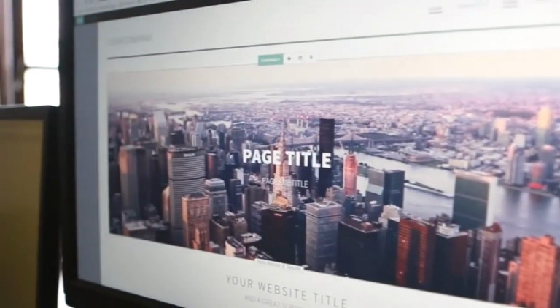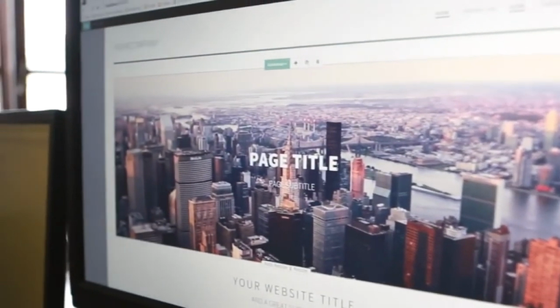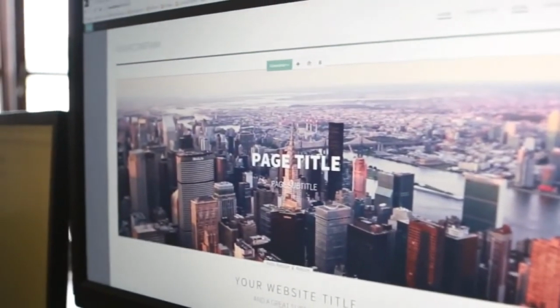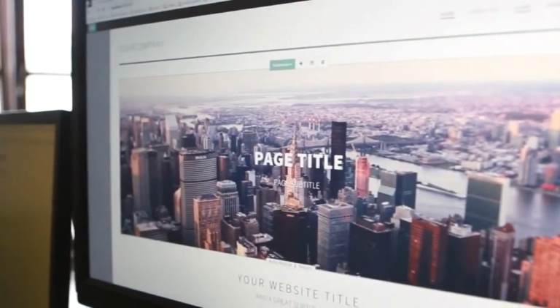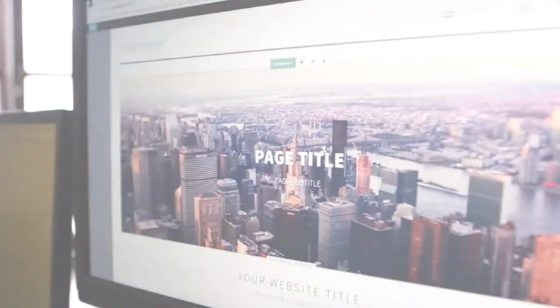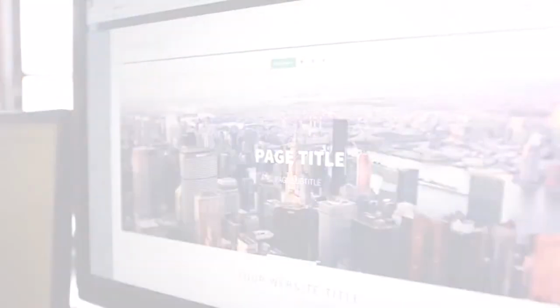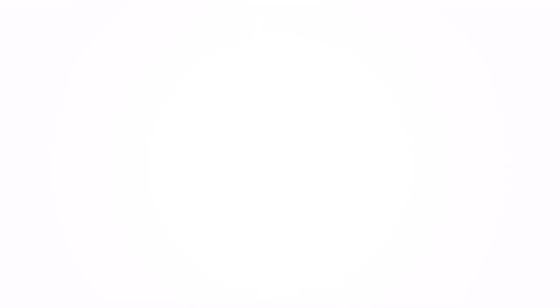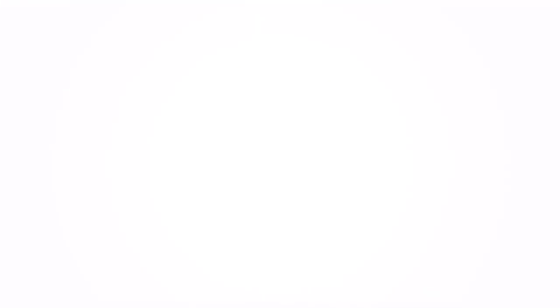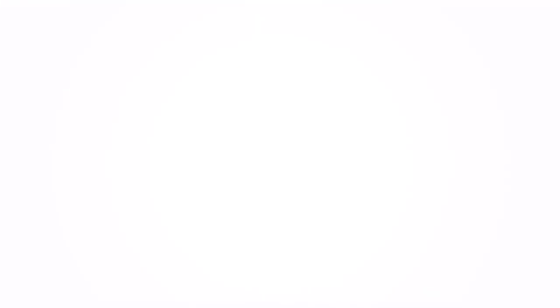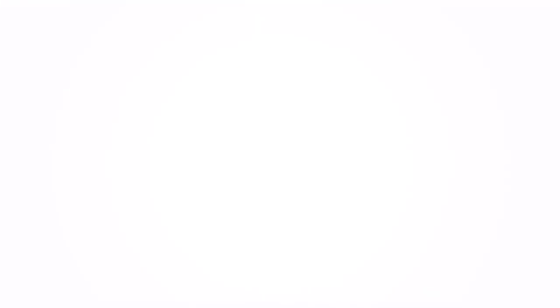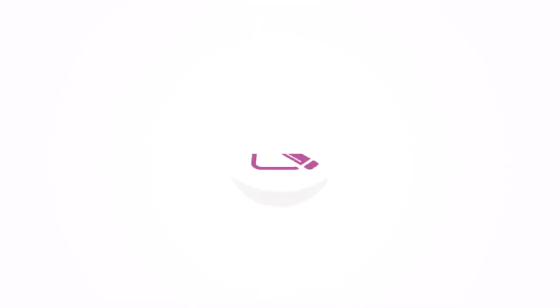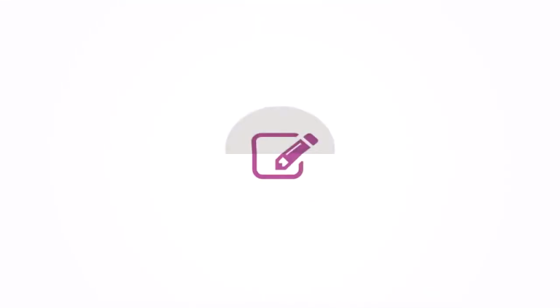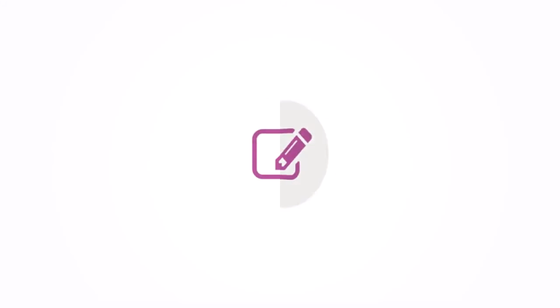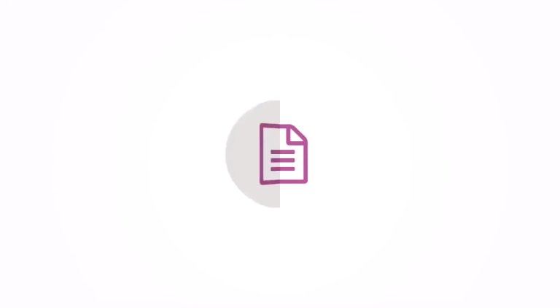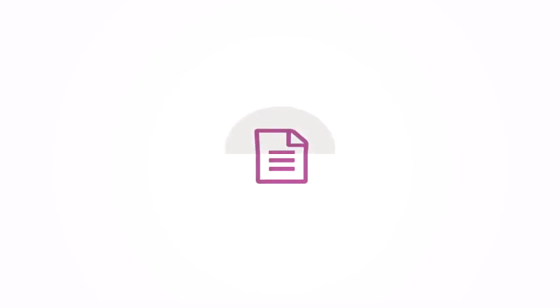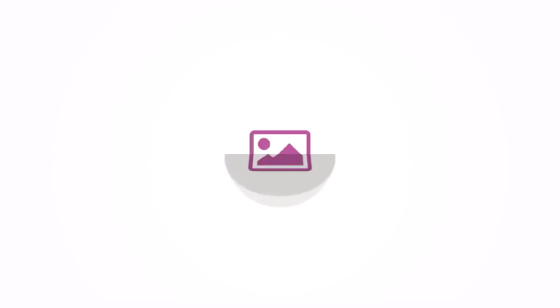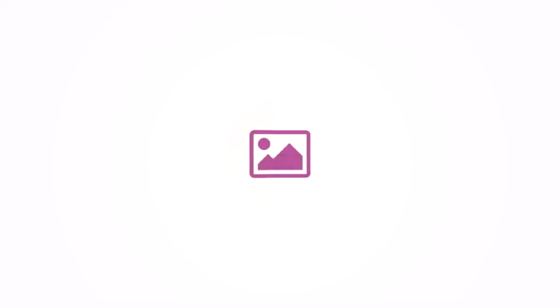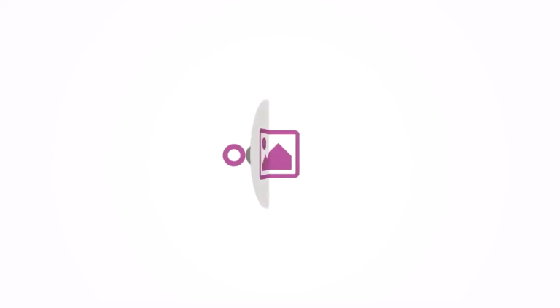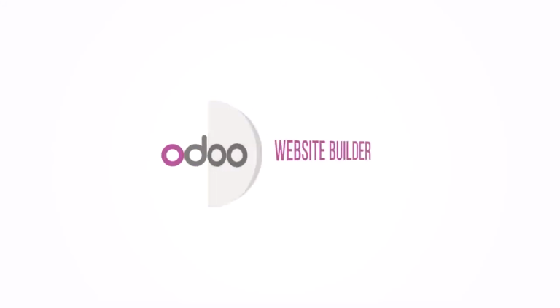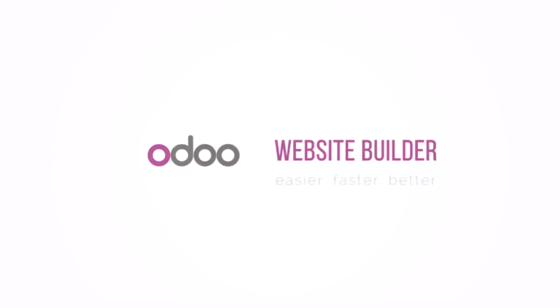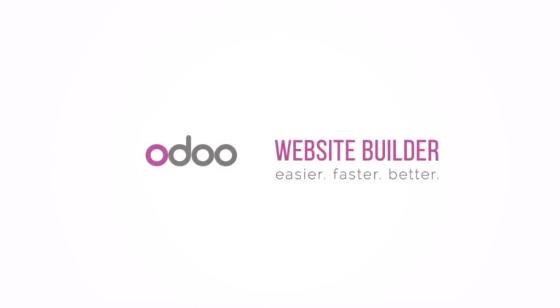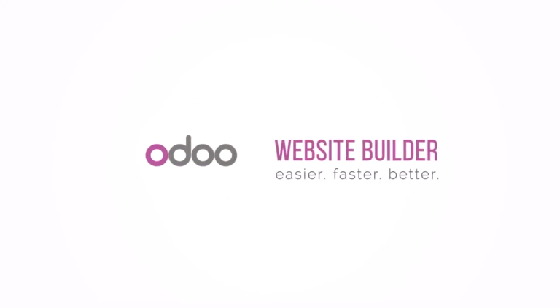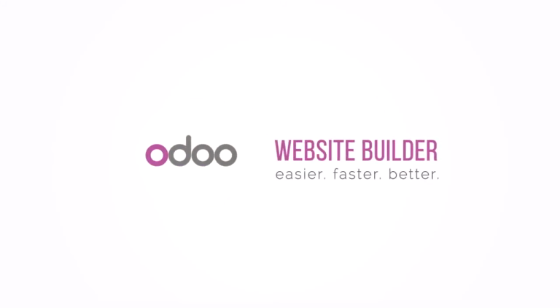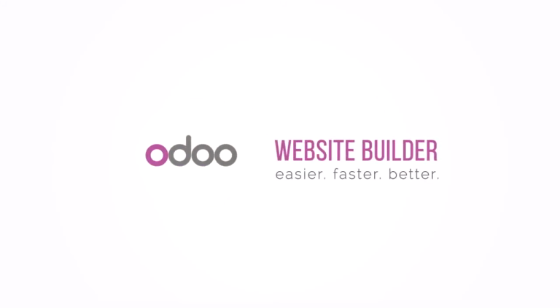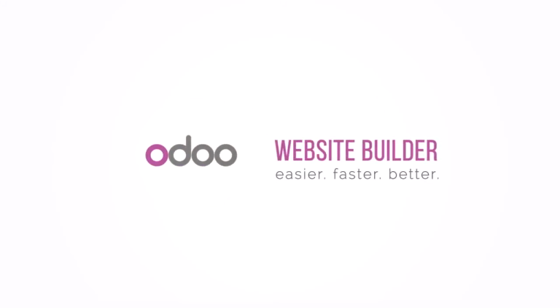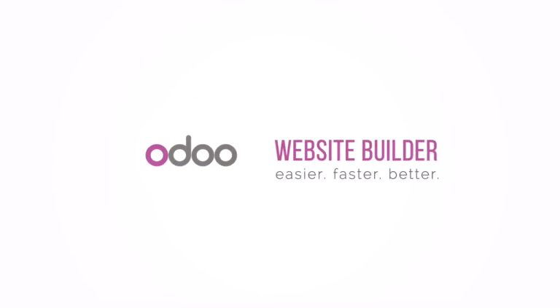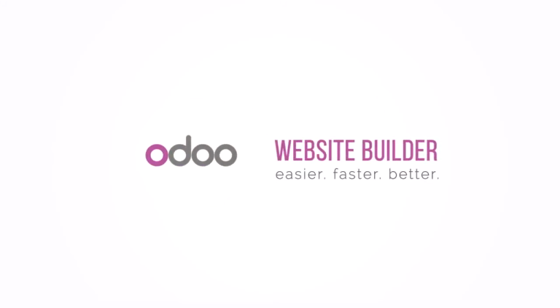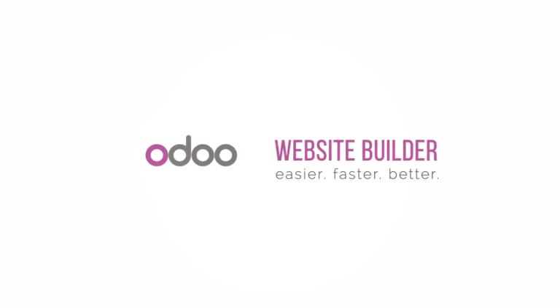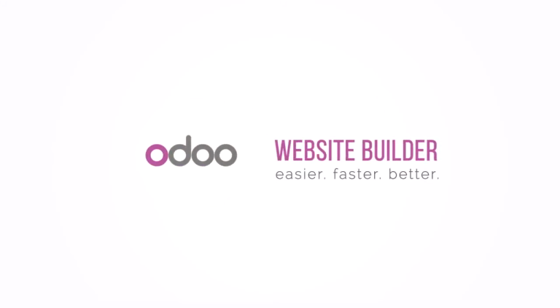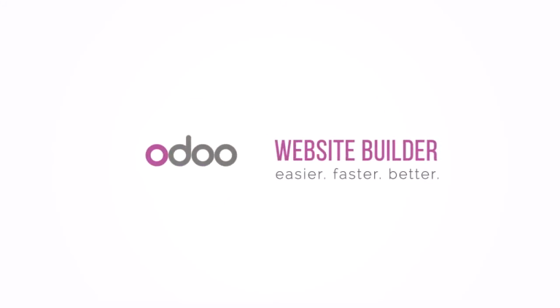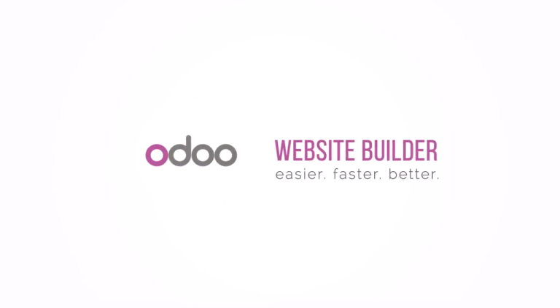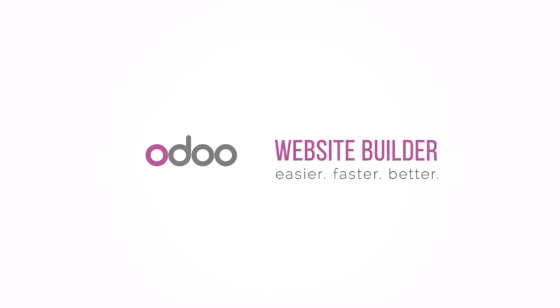With Odoo Website Builder, creating professional websites will be easier, faster, and just plain better.